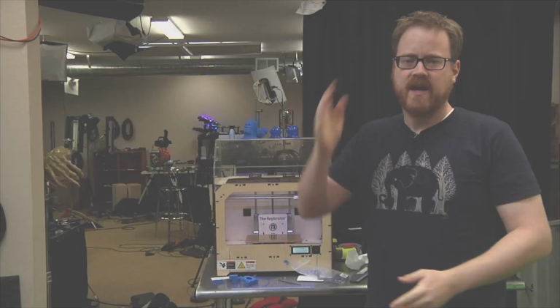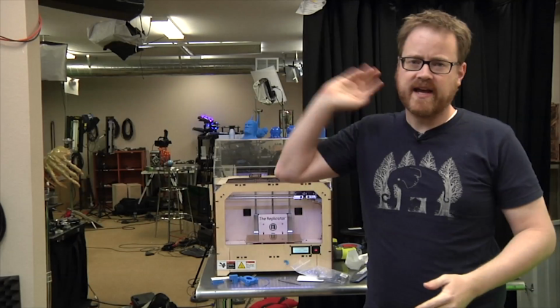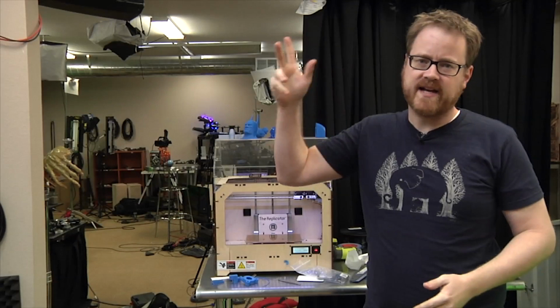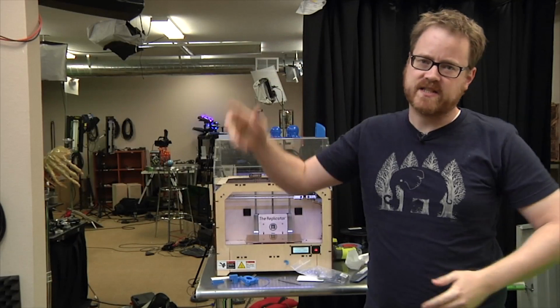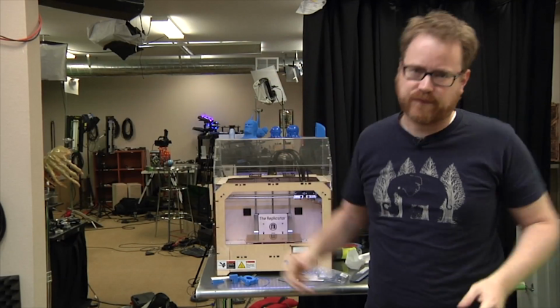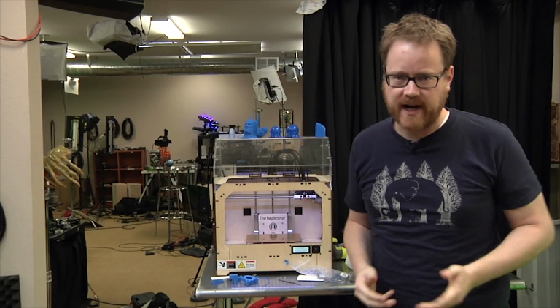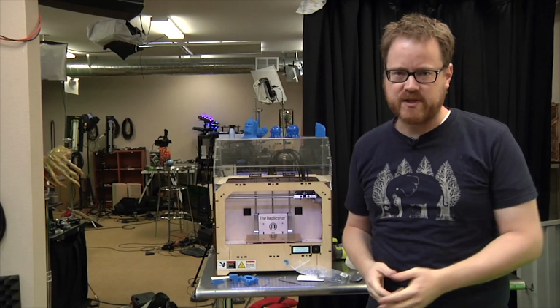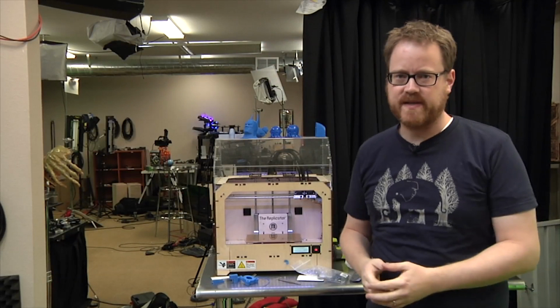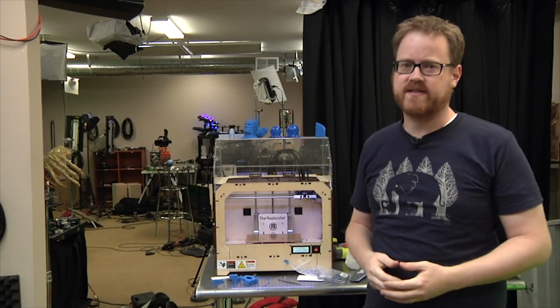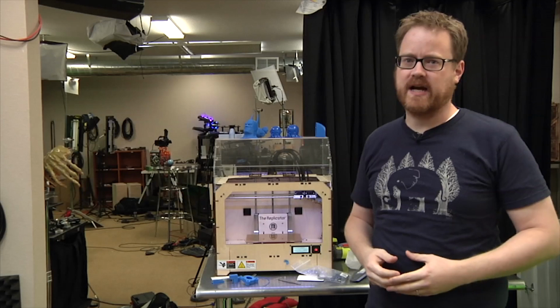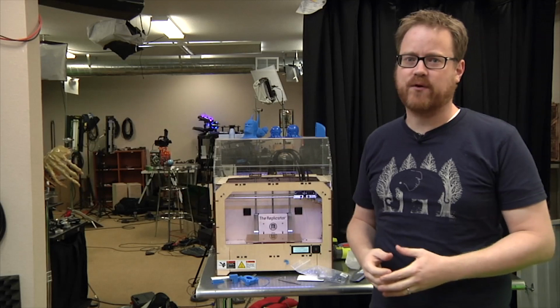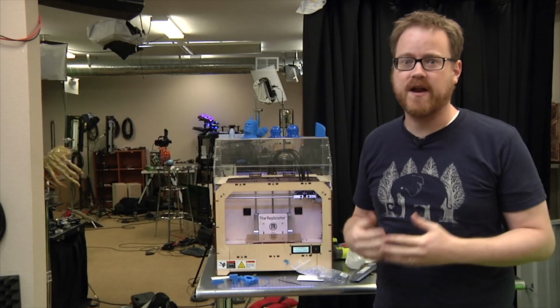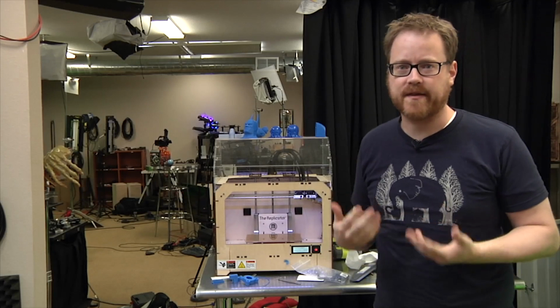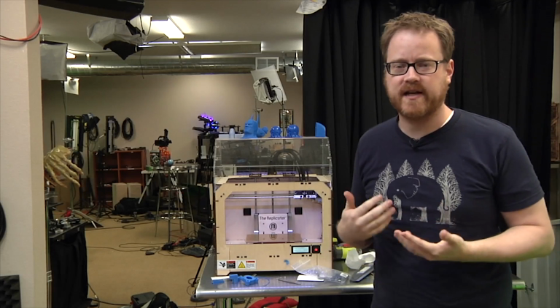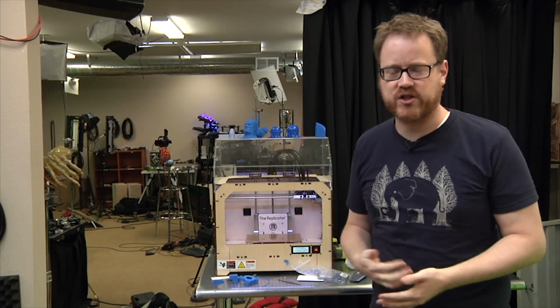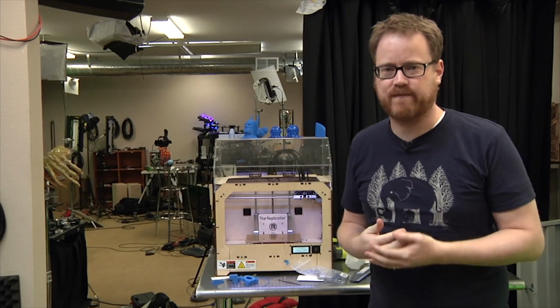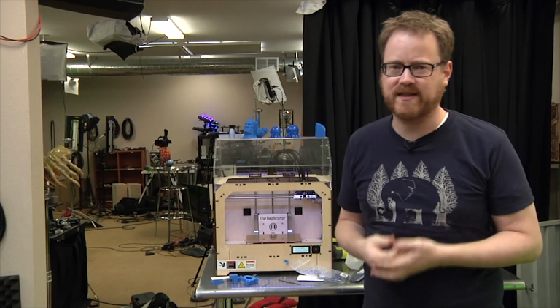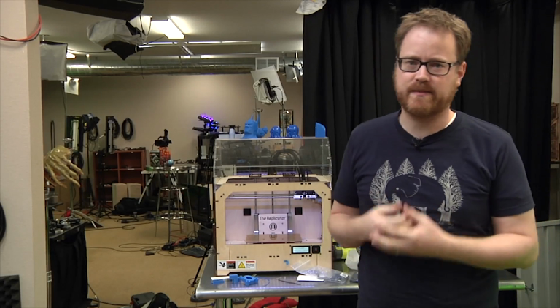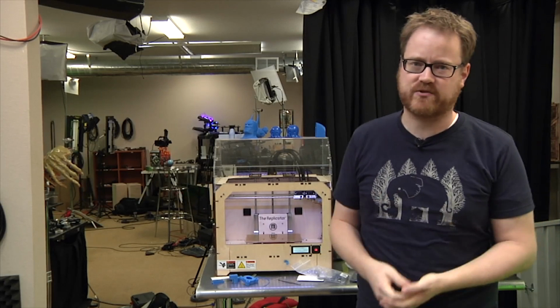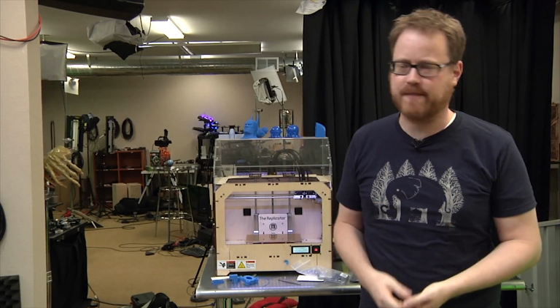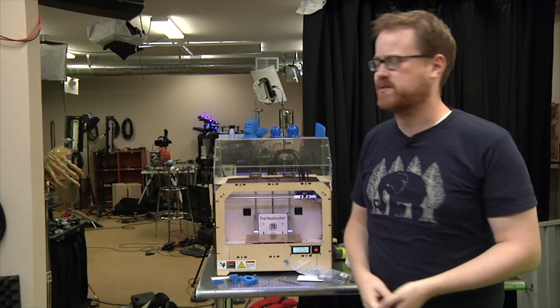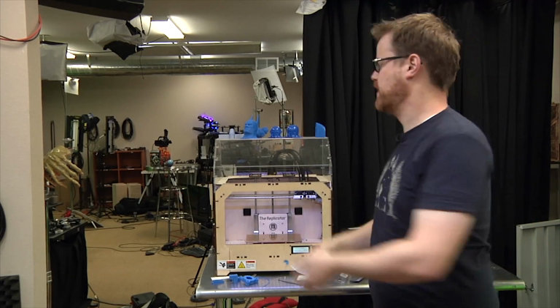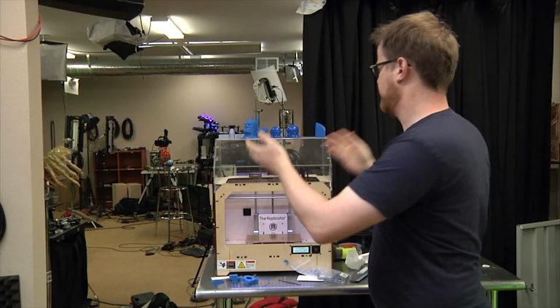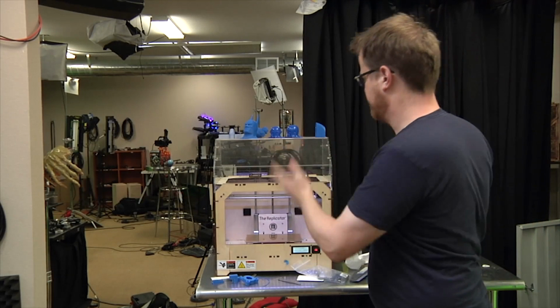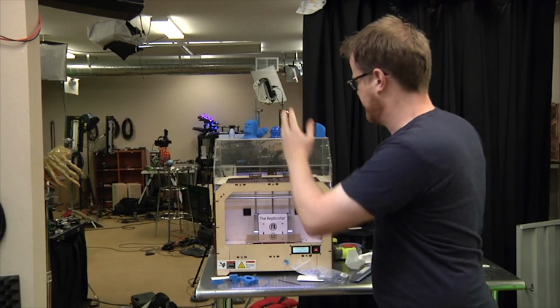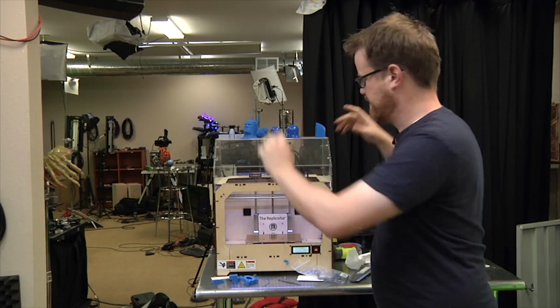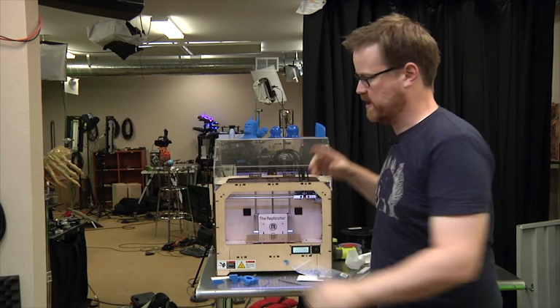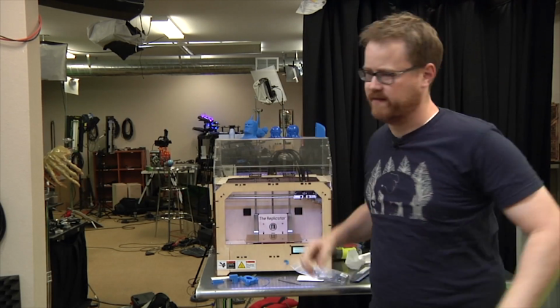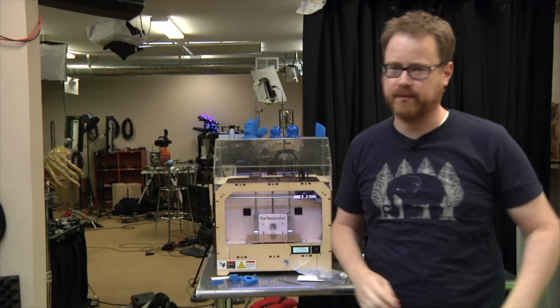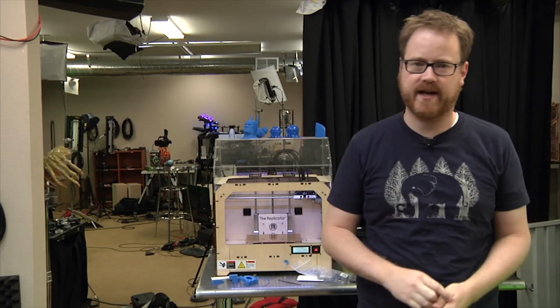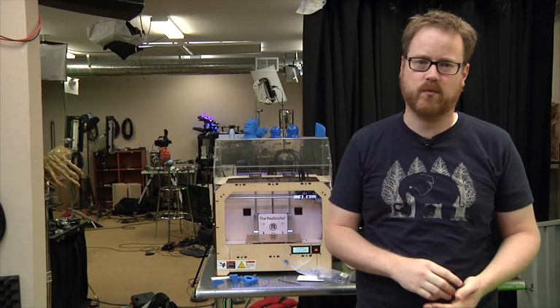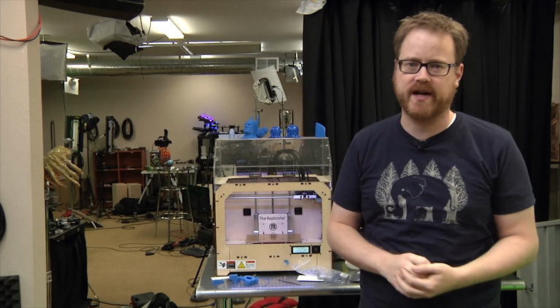Hey guys, it's Friday, which means it's time for another edition of Print the Mystery Object with our 3D printer, the MakerBot Replicator 1.